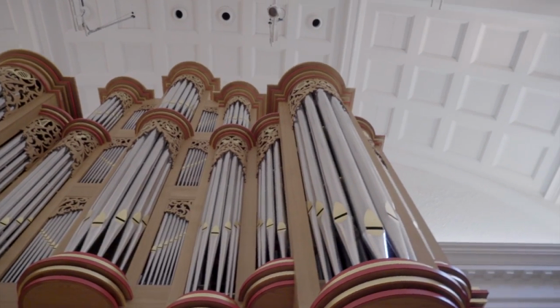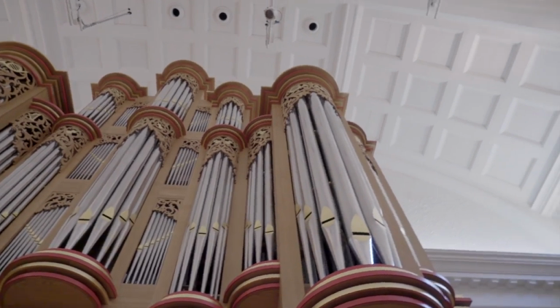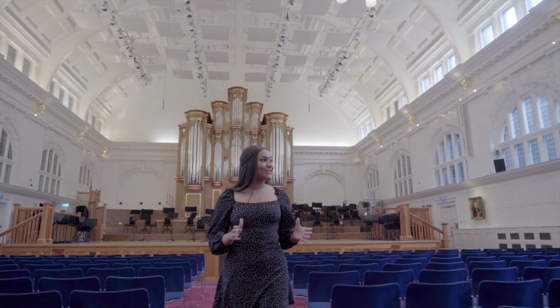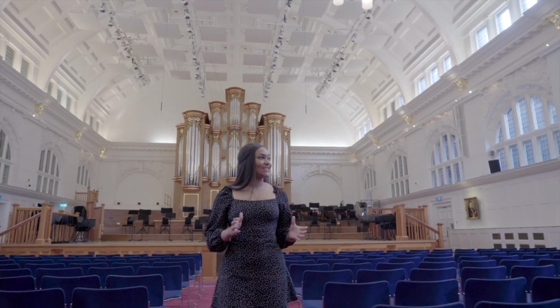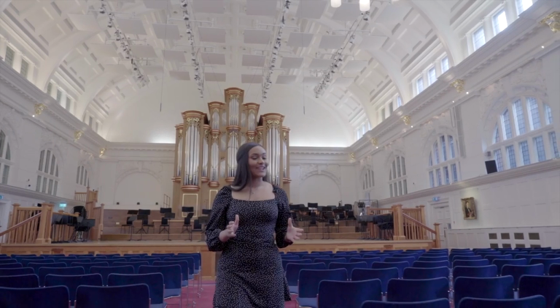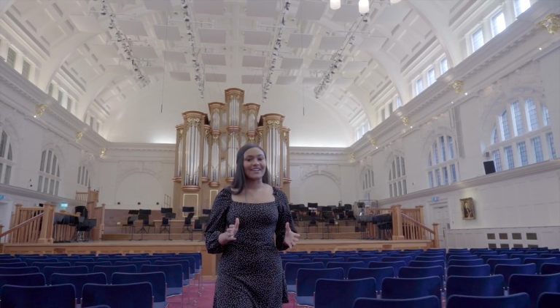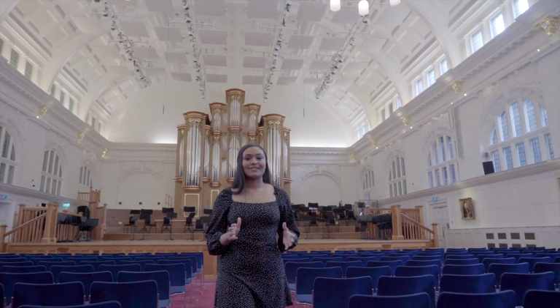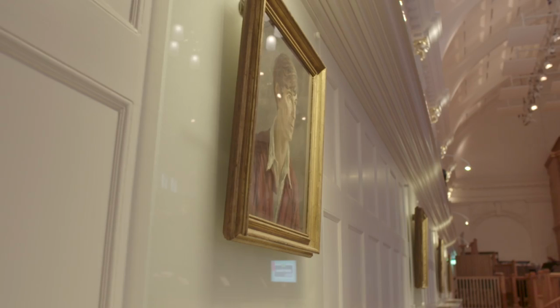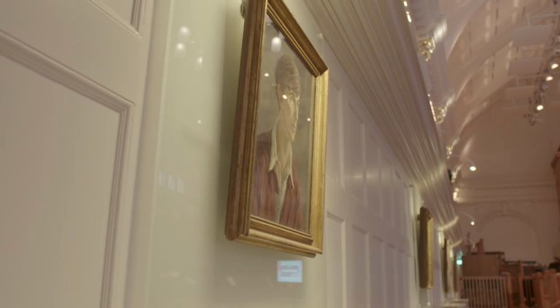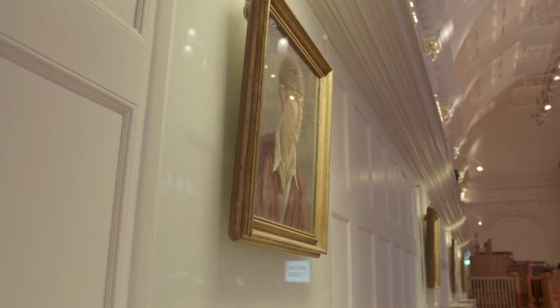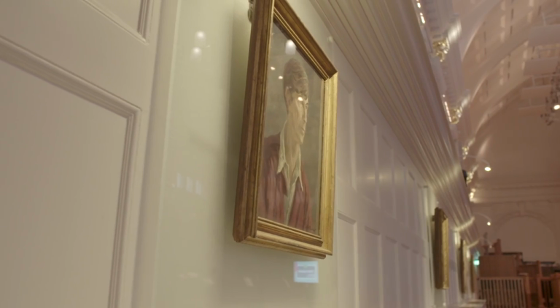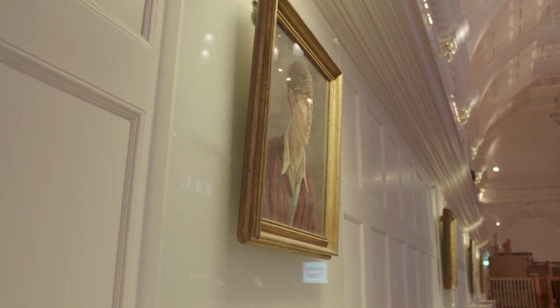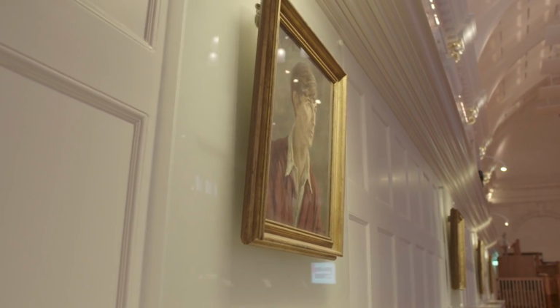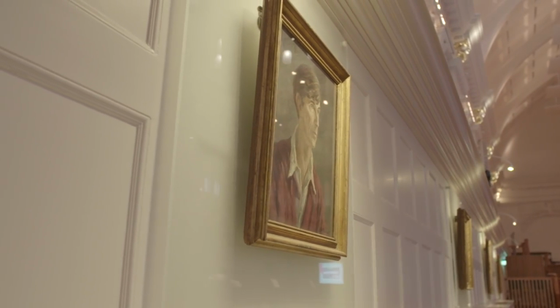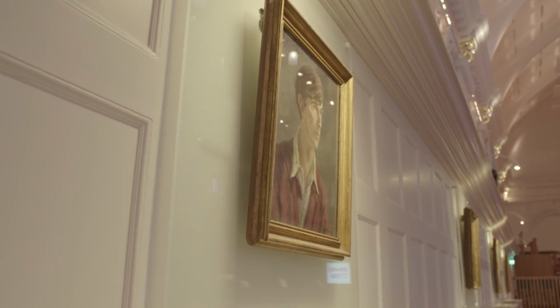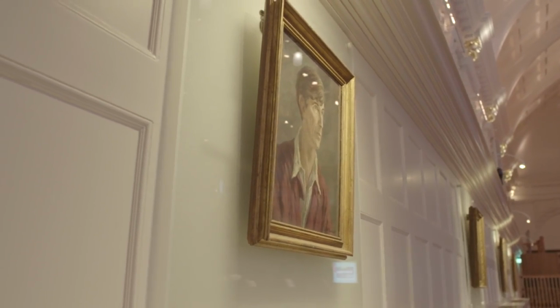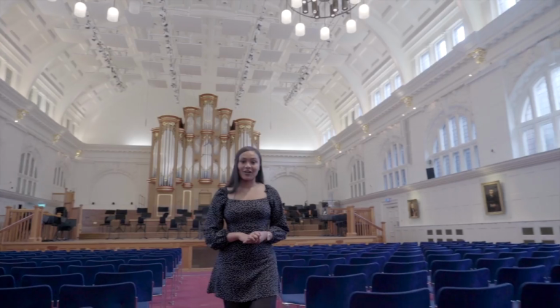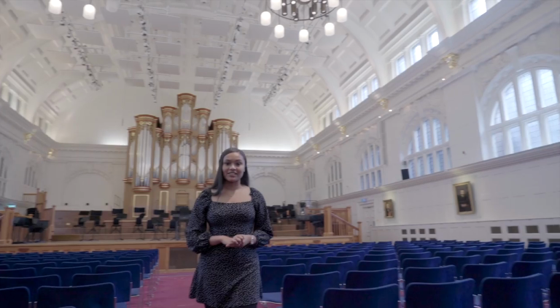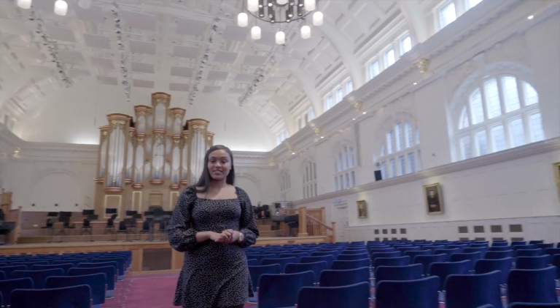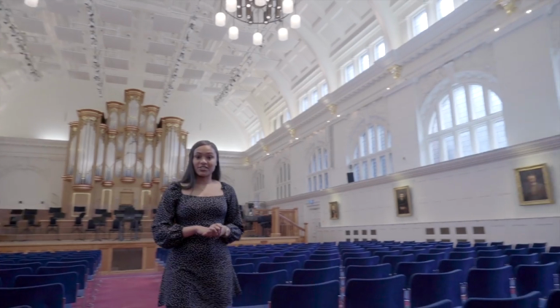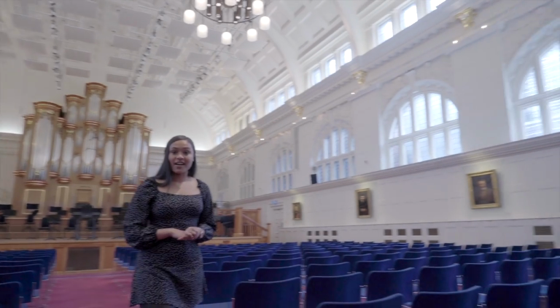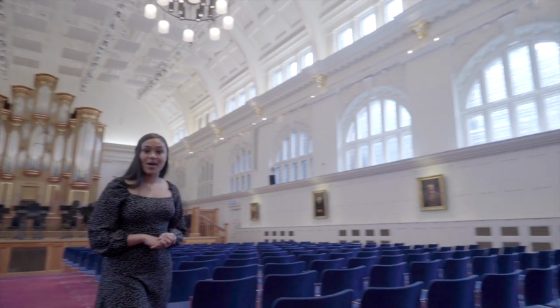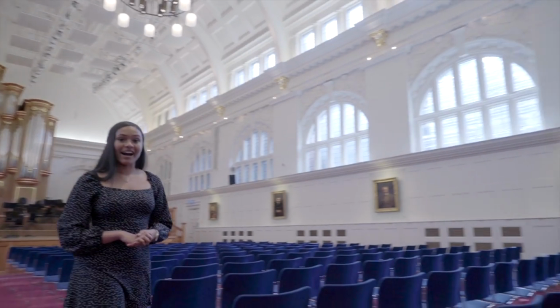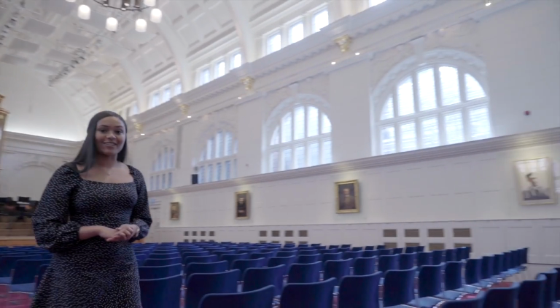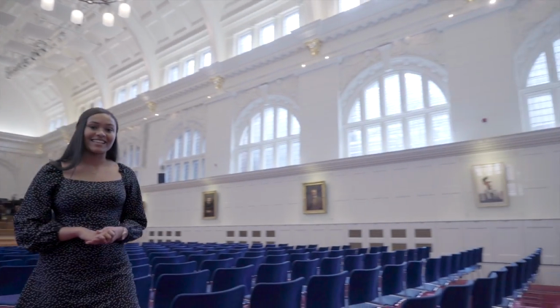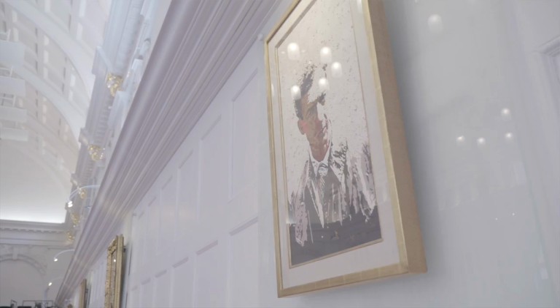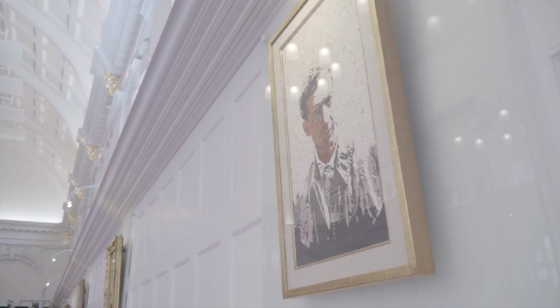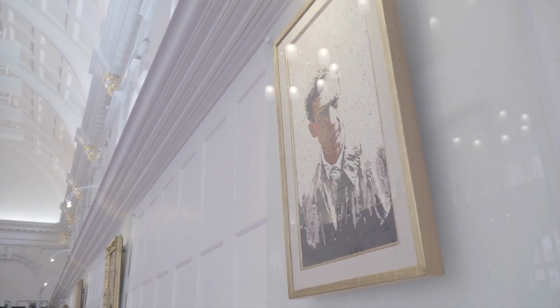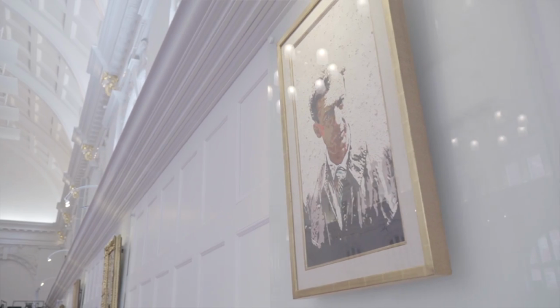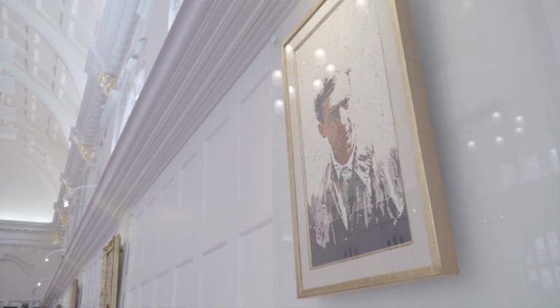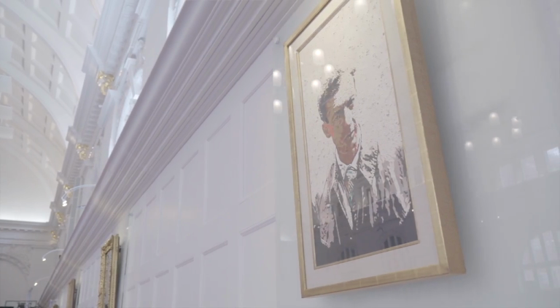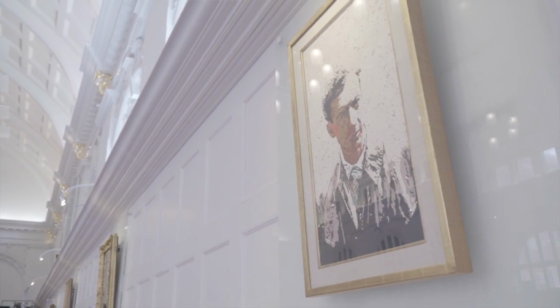Behind me you can see the college's new organ which was opened in the spring of 2018. The walls are decorated with portraits of previous students at the college such as Herbert Howells and even Benjamin Britten.